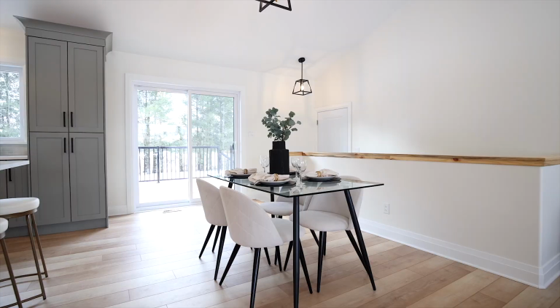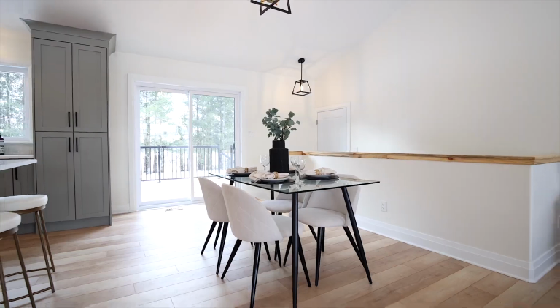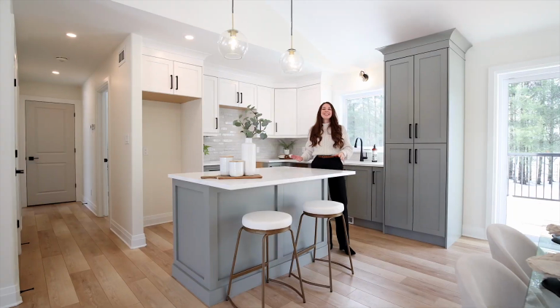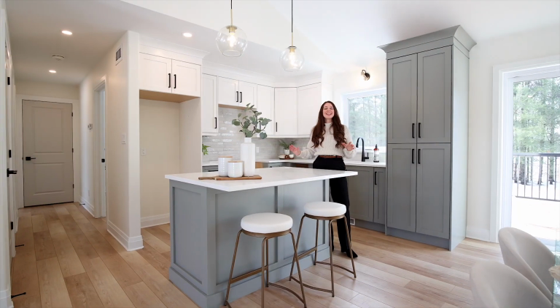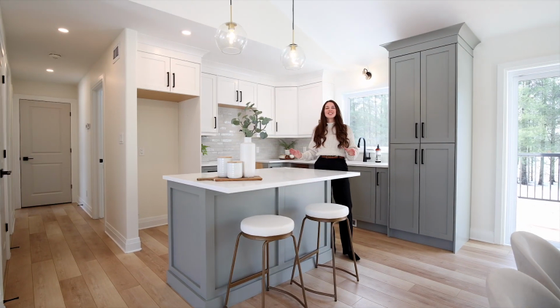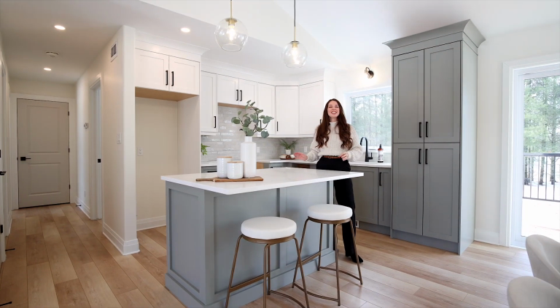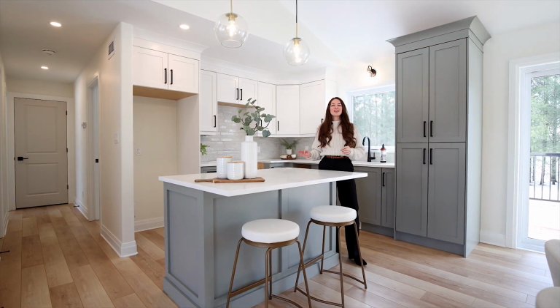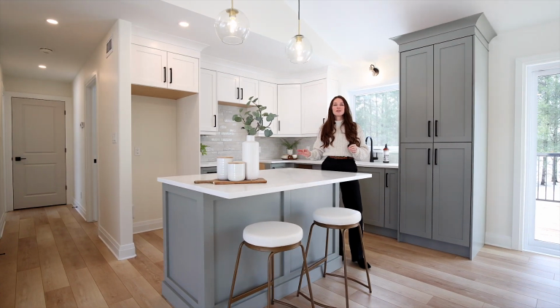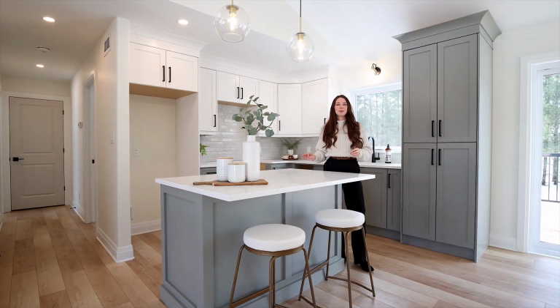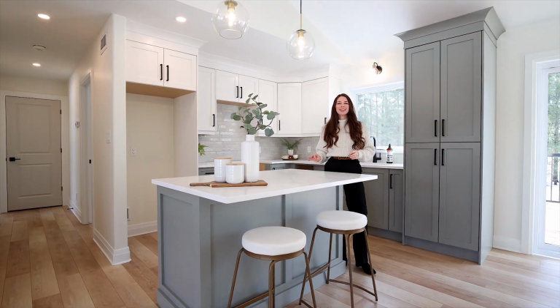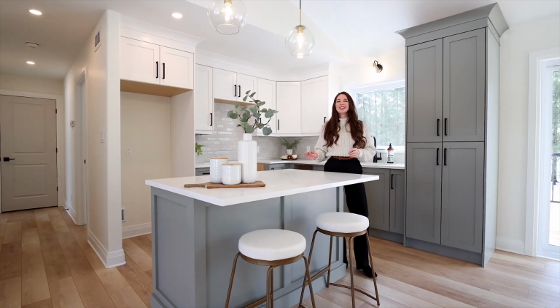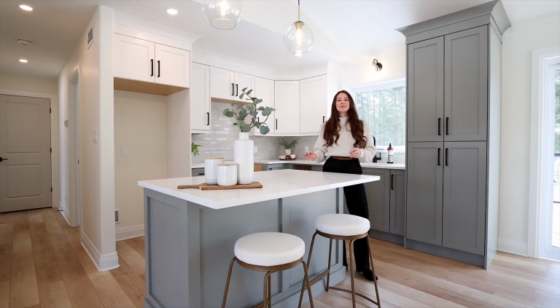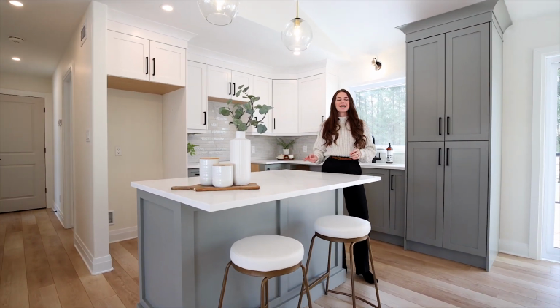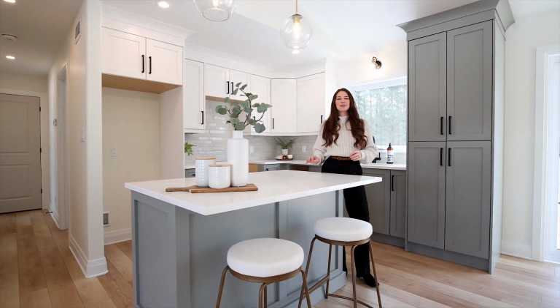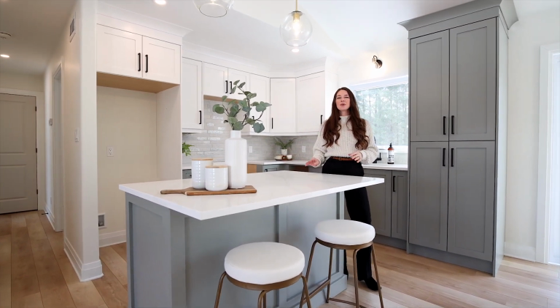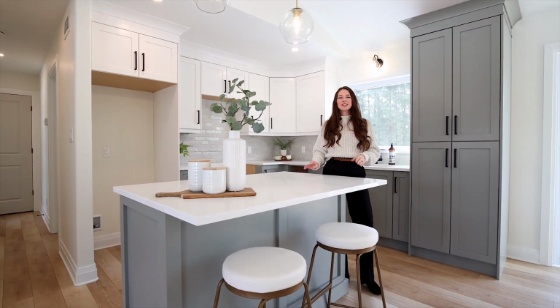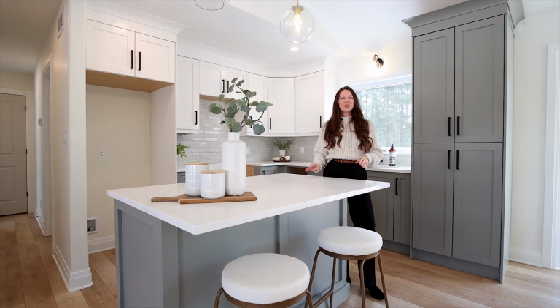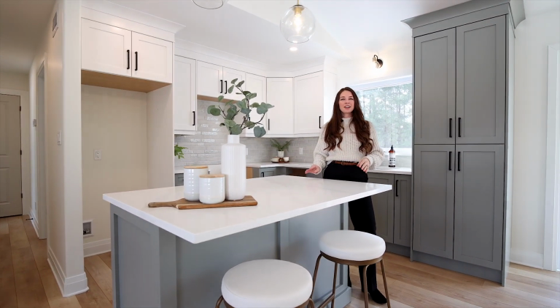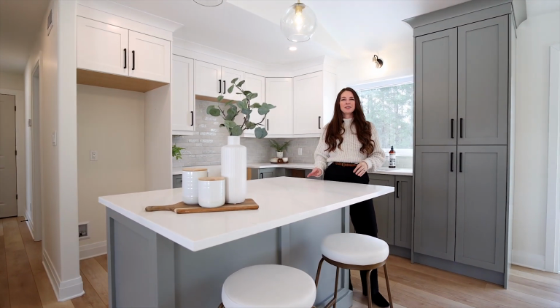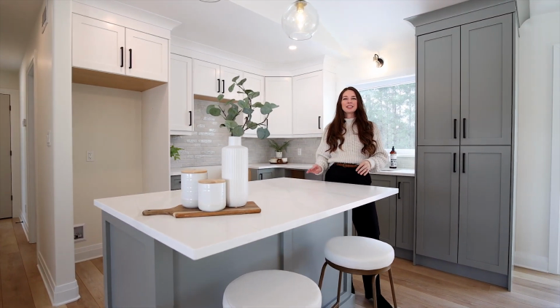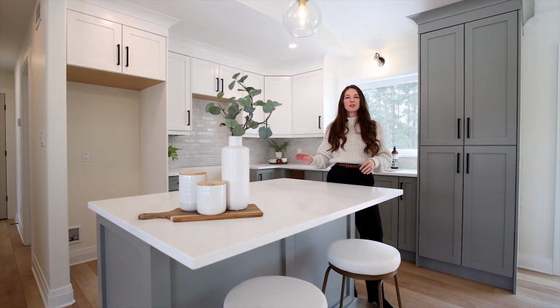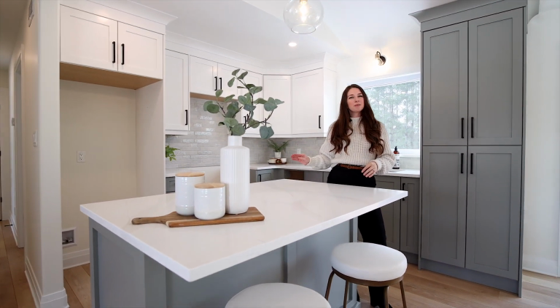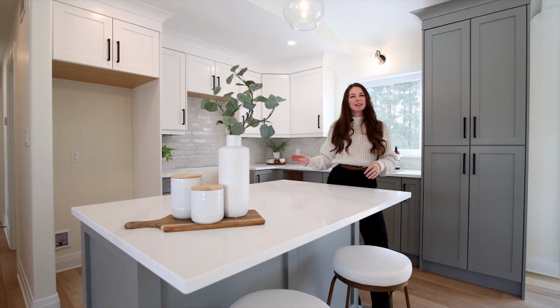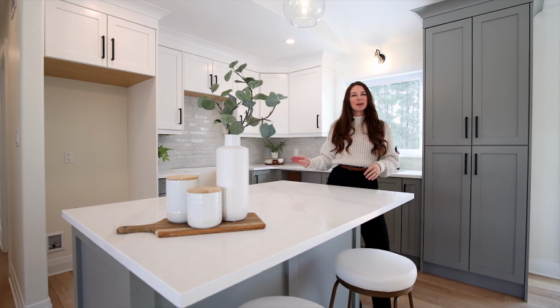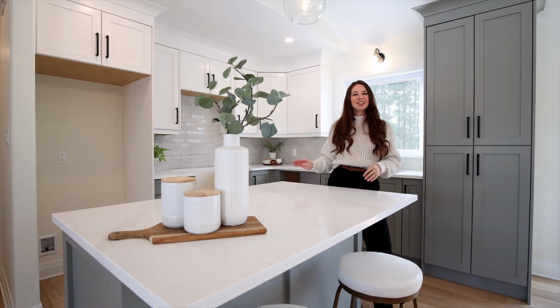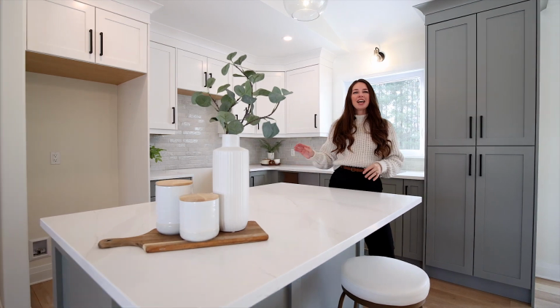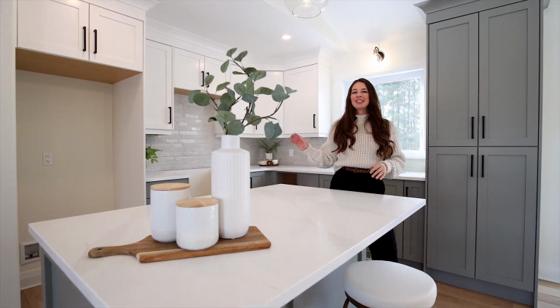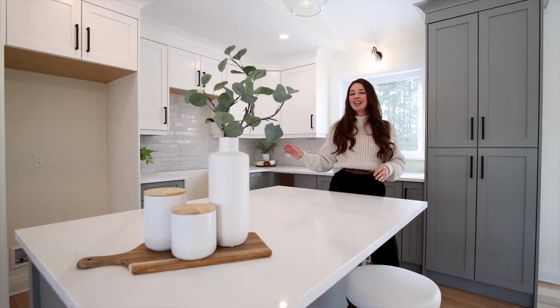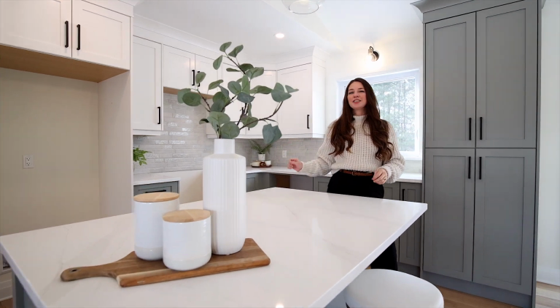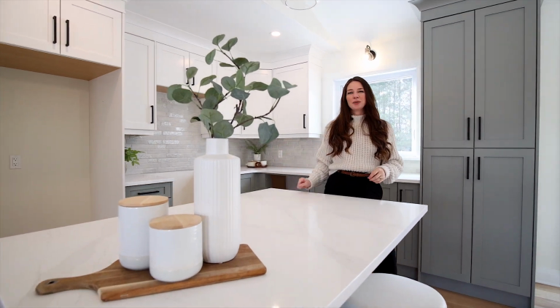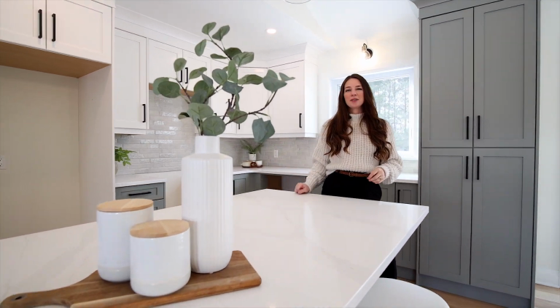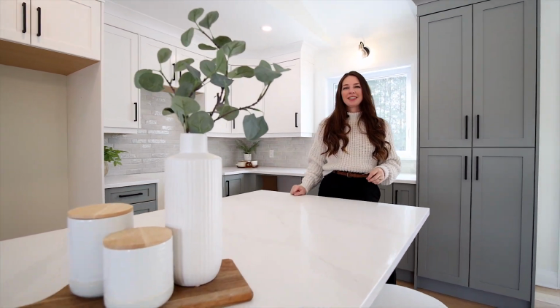The kitchen is incredible — custom designed with quartz countertops, stone backsplash, and tons of storage space.